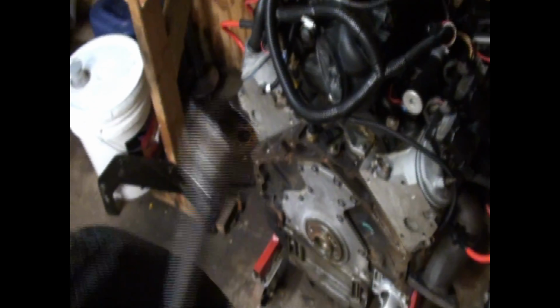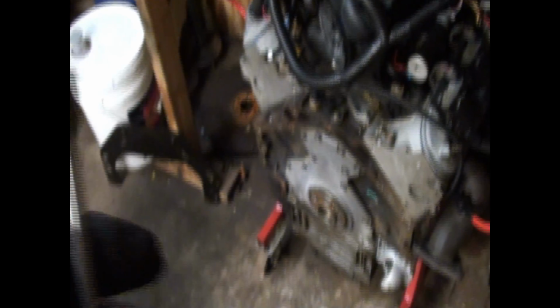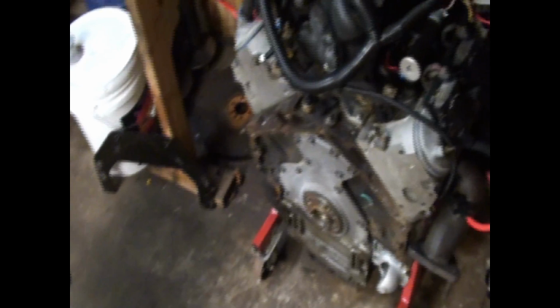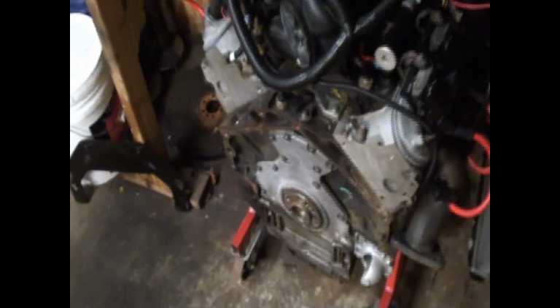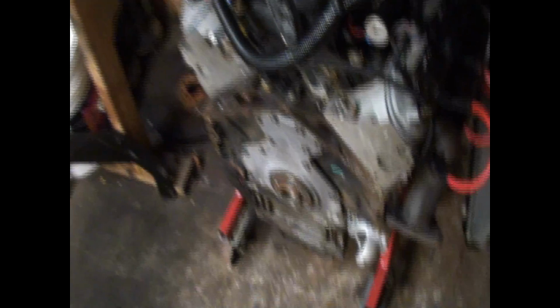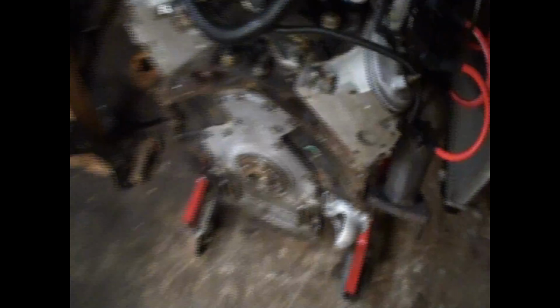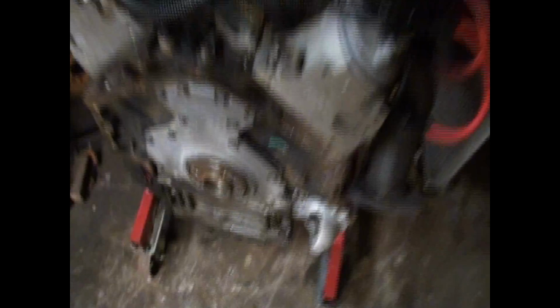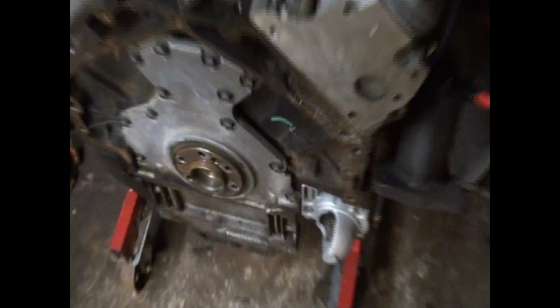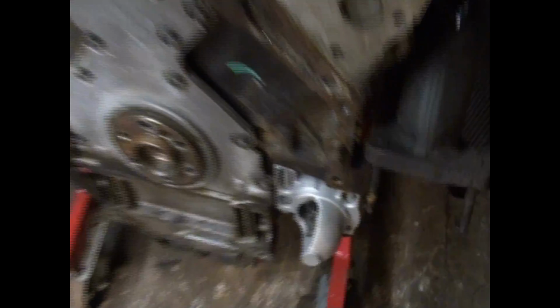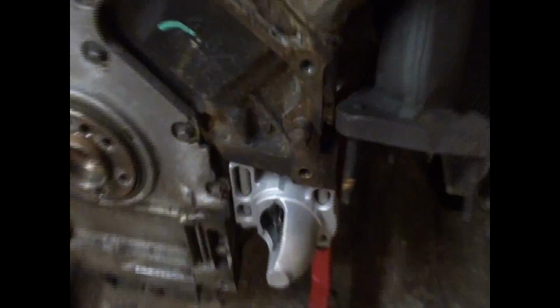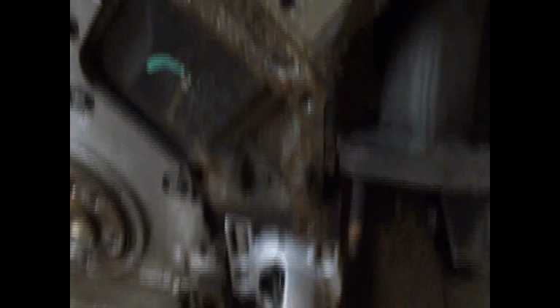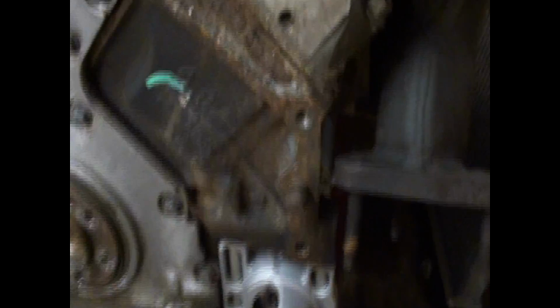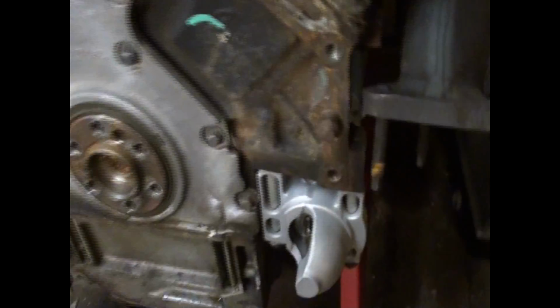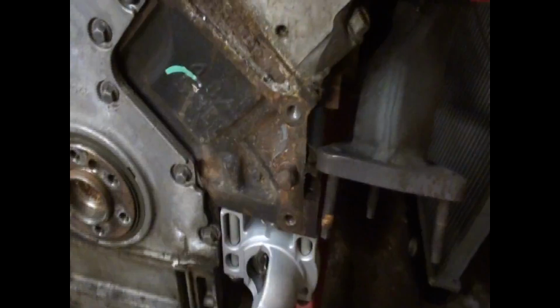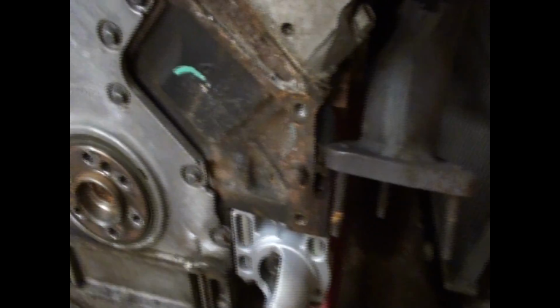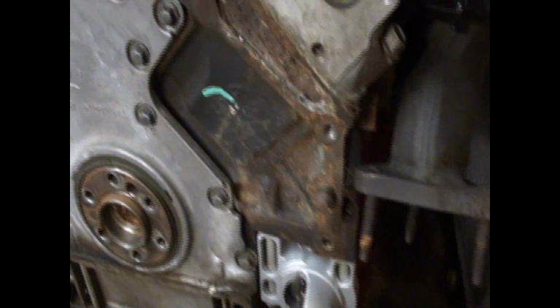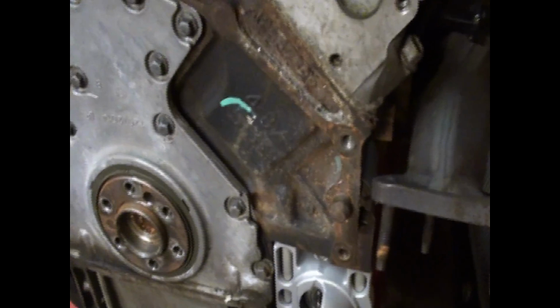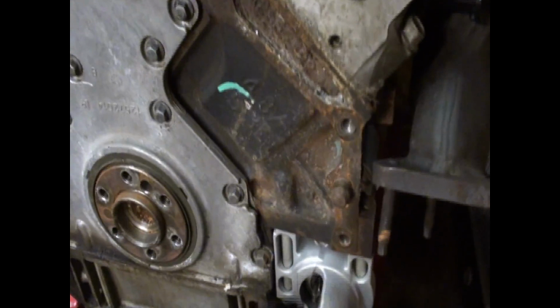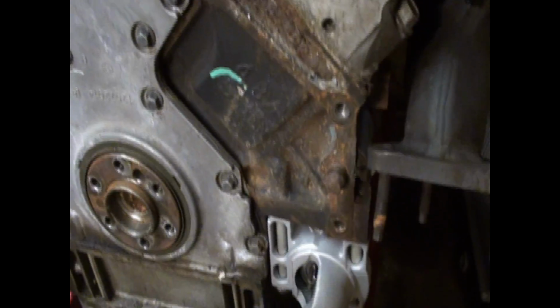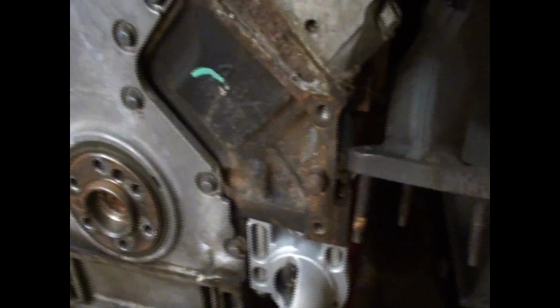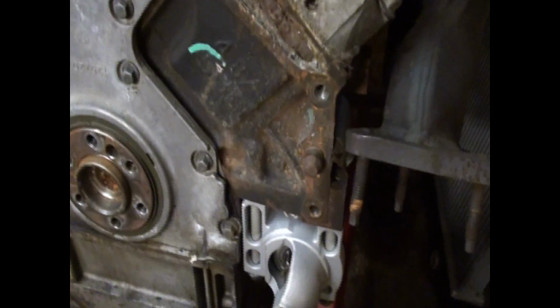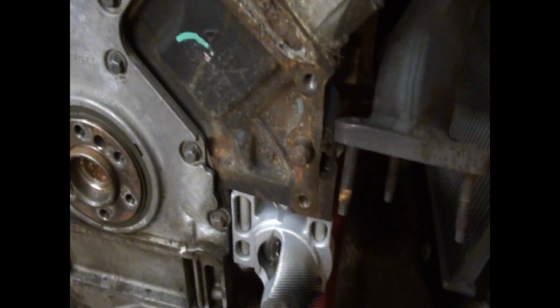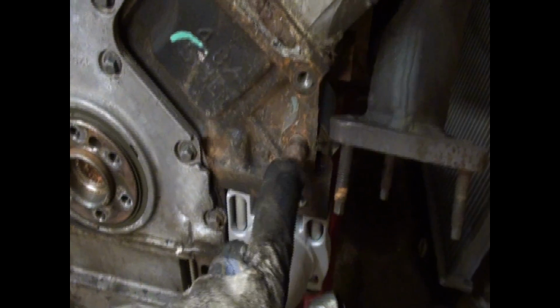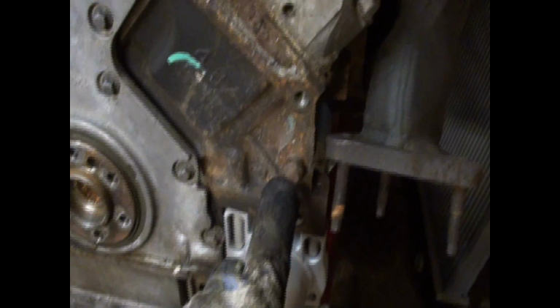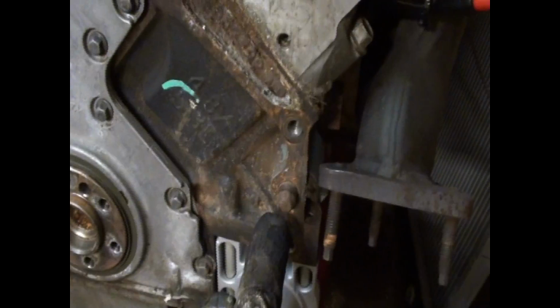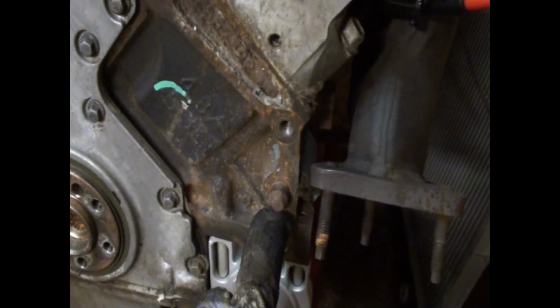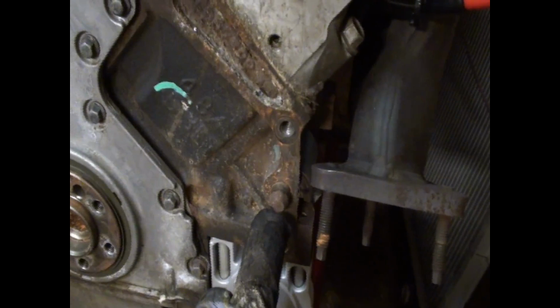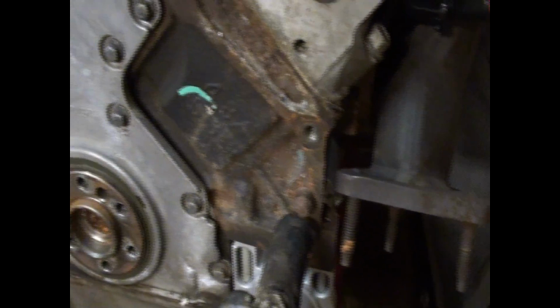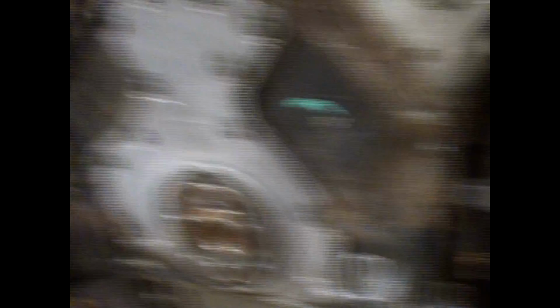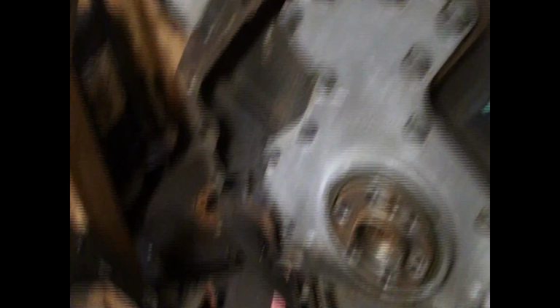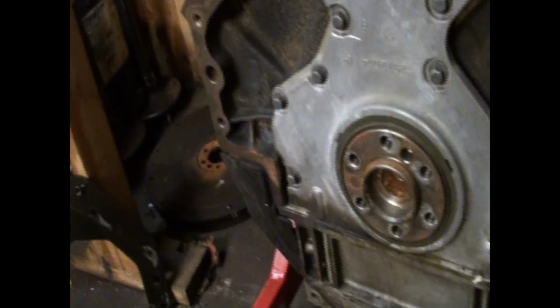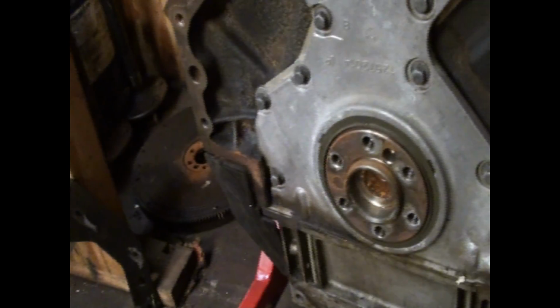That was the point of that. Pulled the transmission off this thing. I didn't catch it. Dowel pin there.